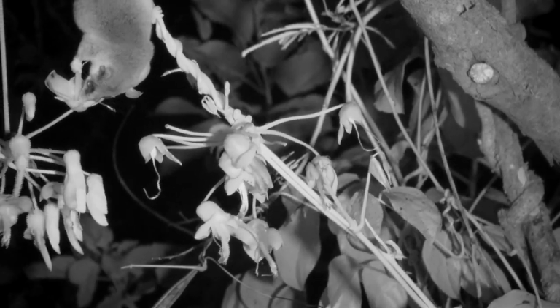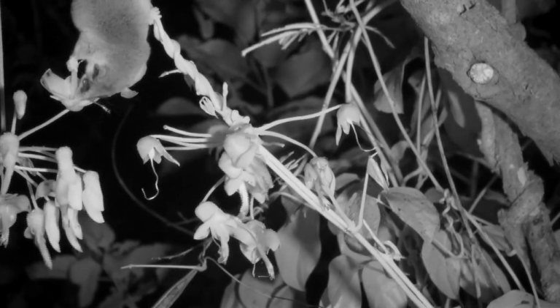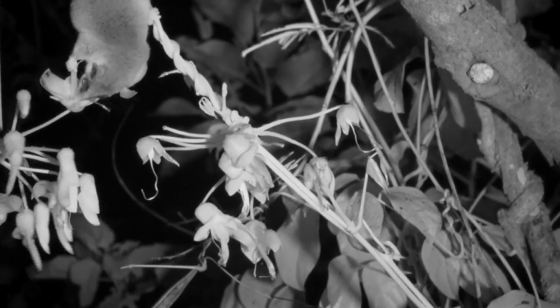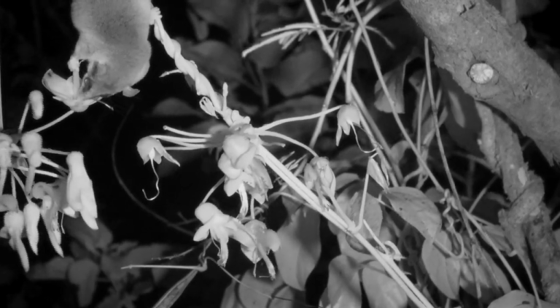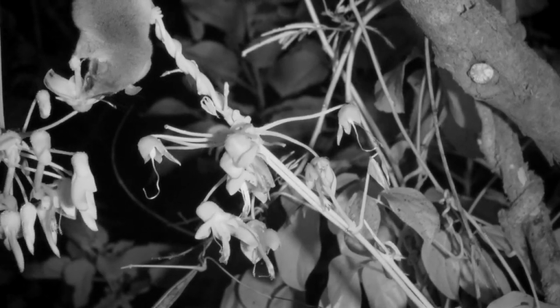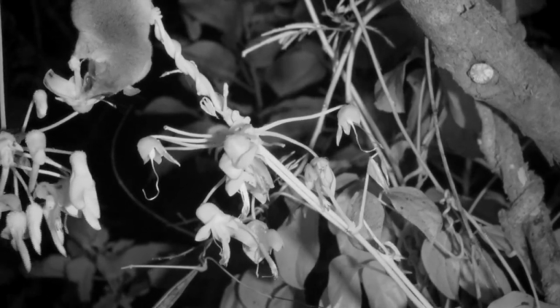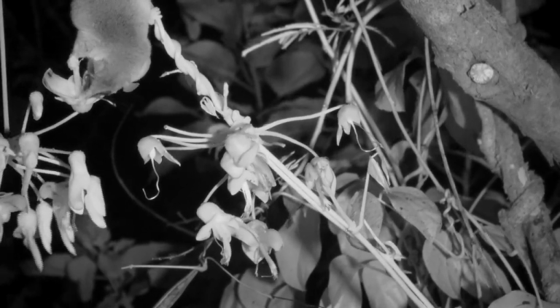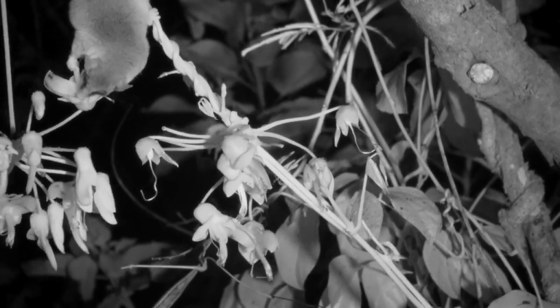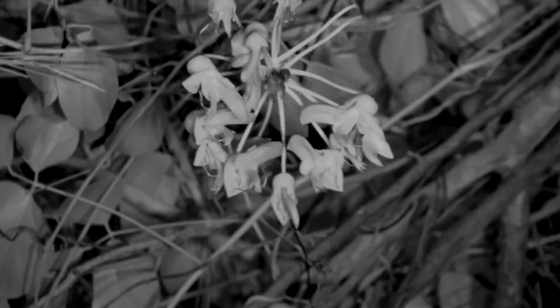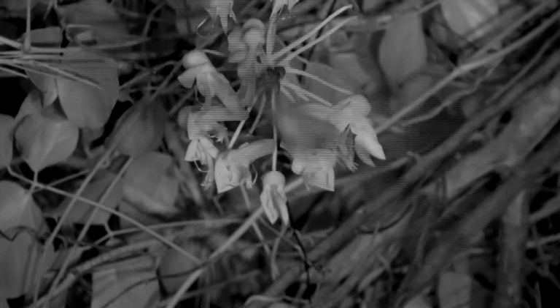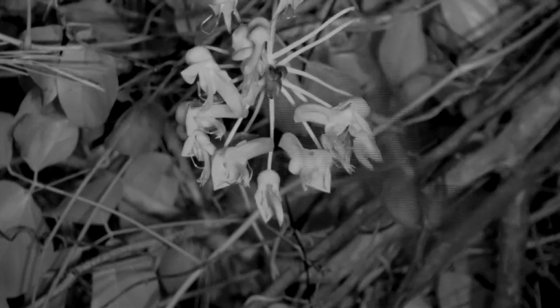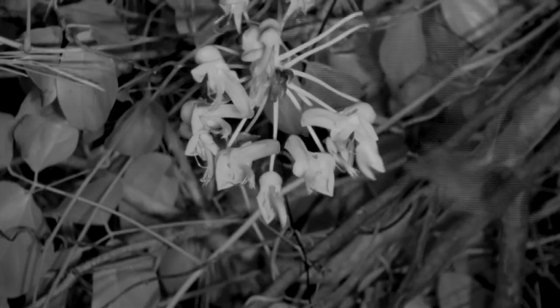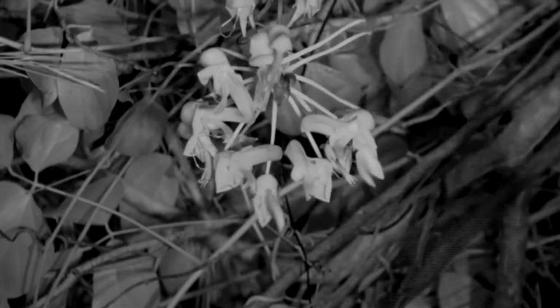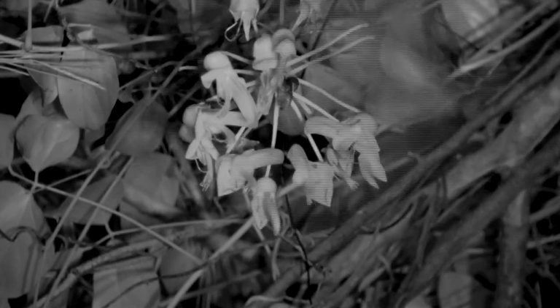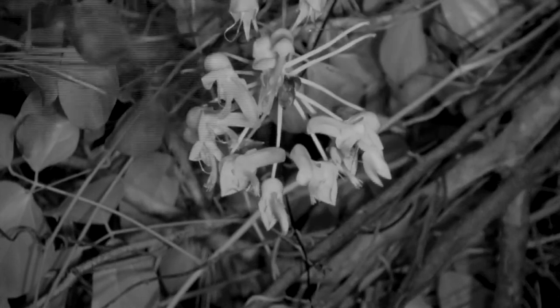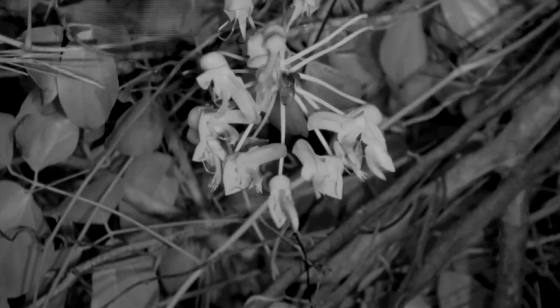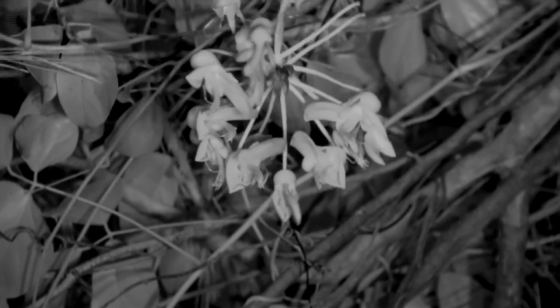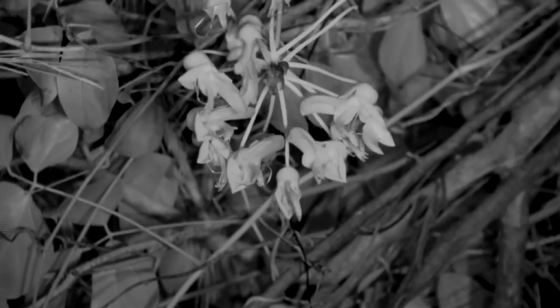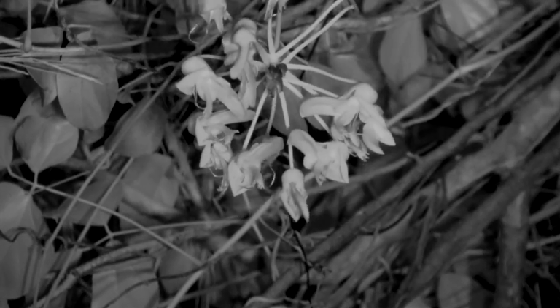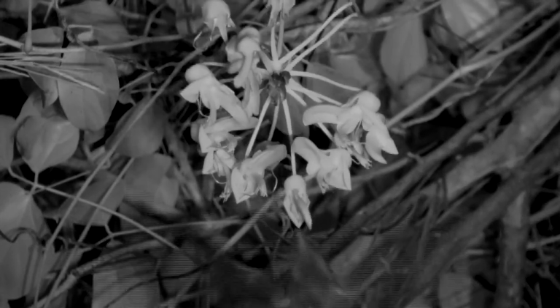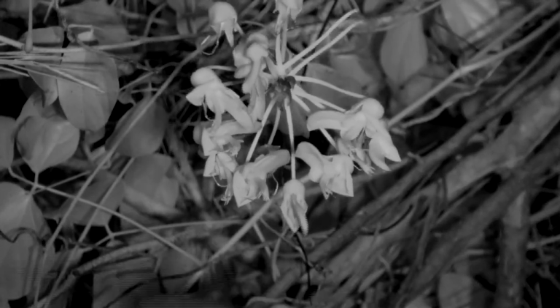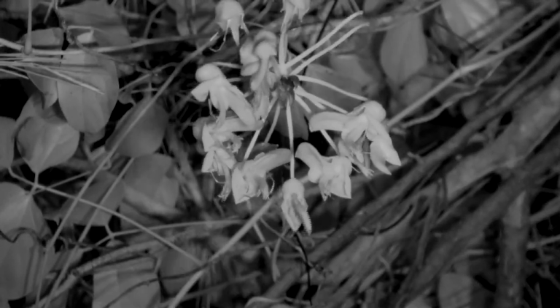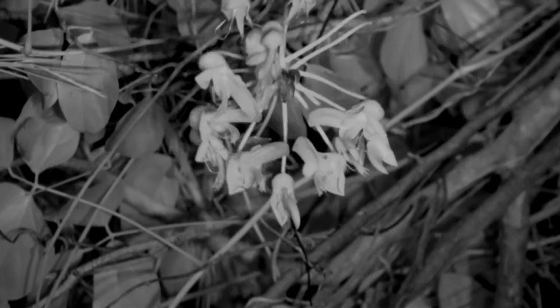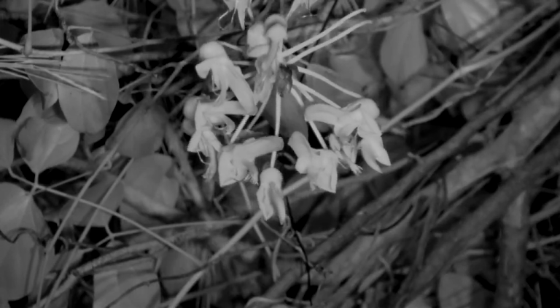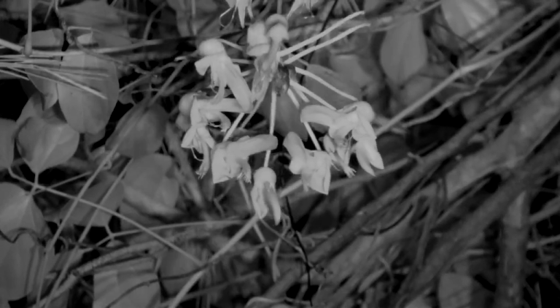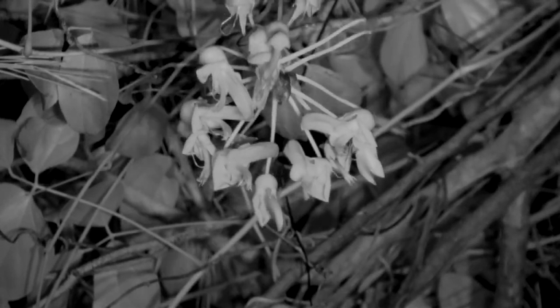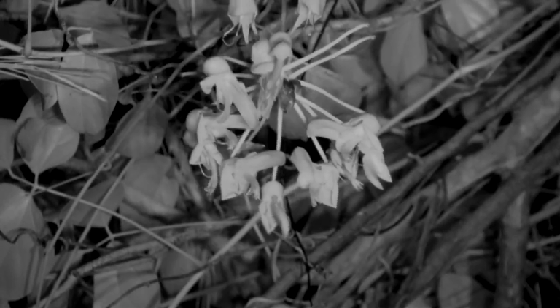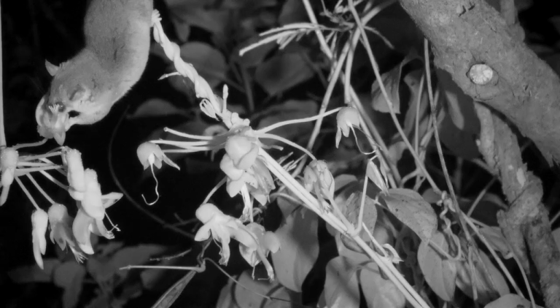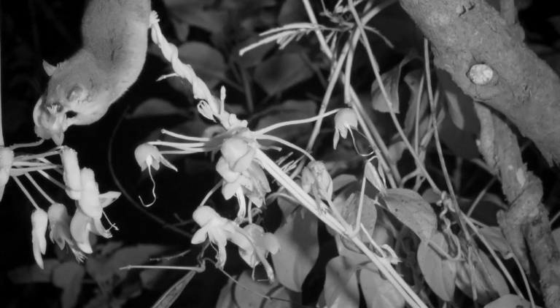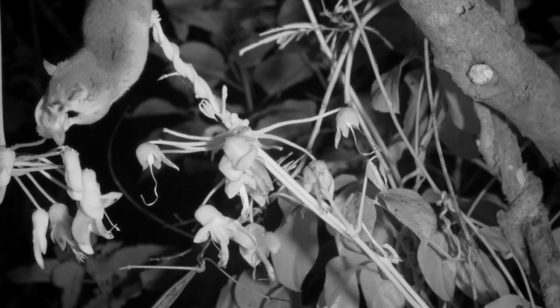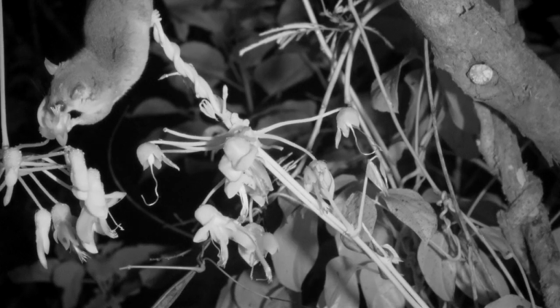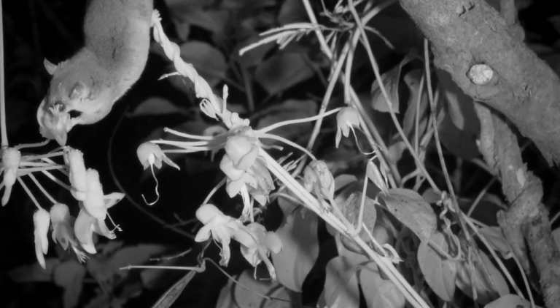Of course, the bat can visit a lot more flowers than the mouse opossum can in the same amount of time.